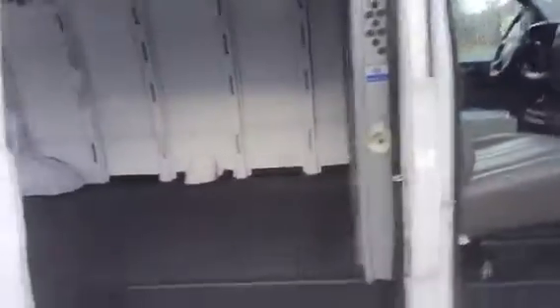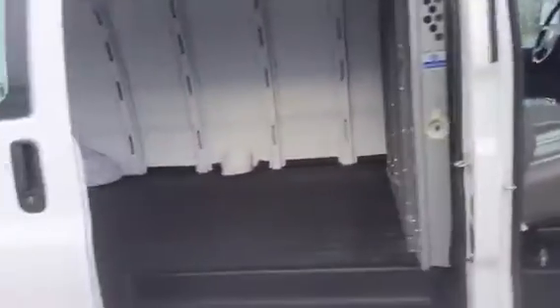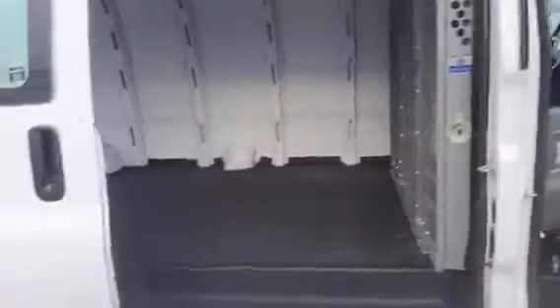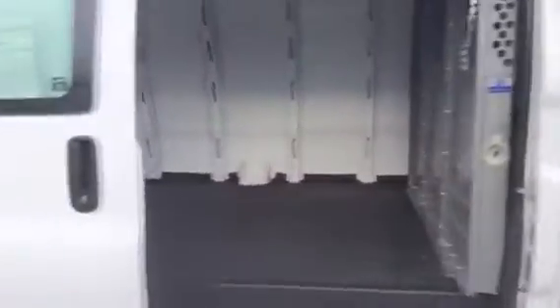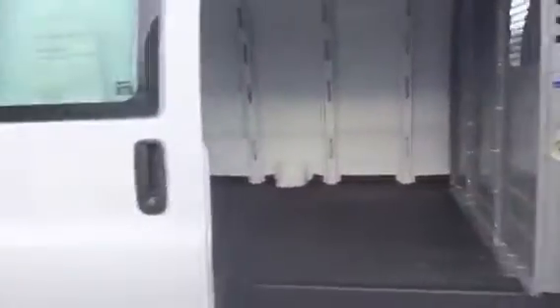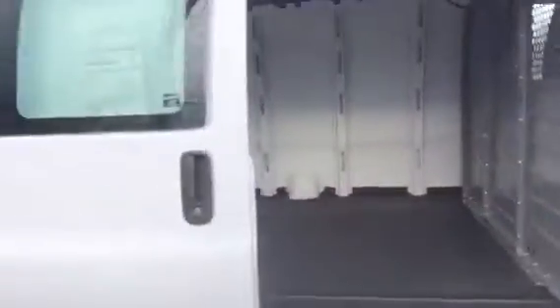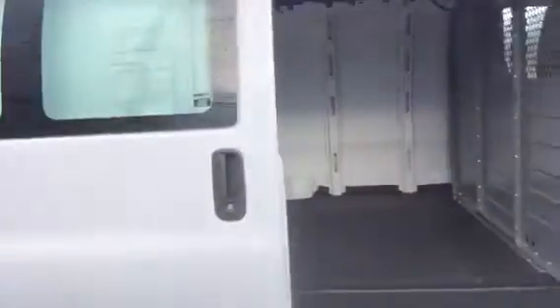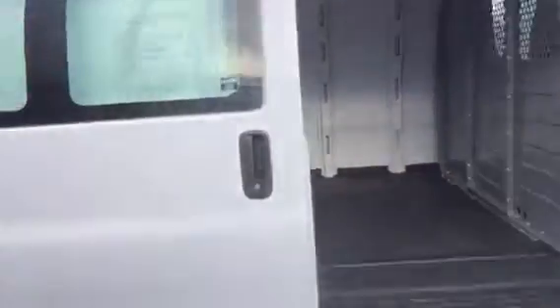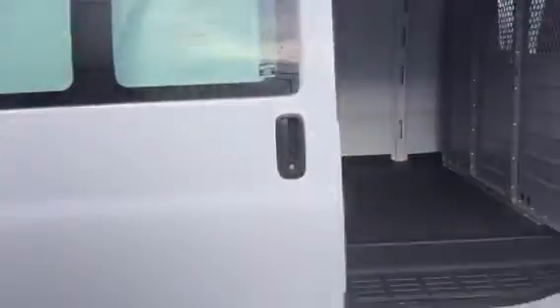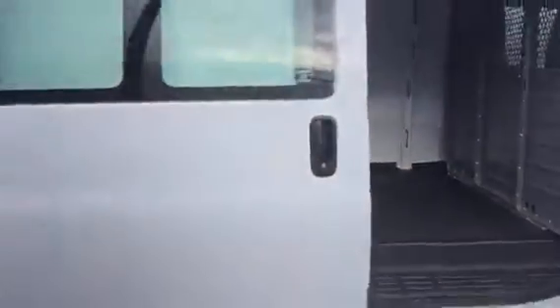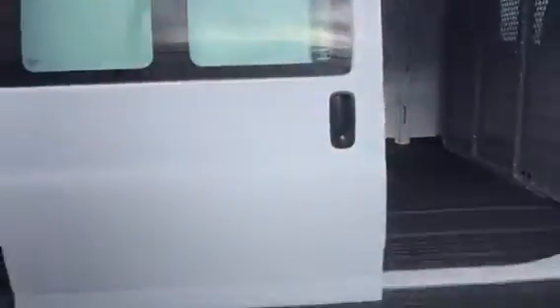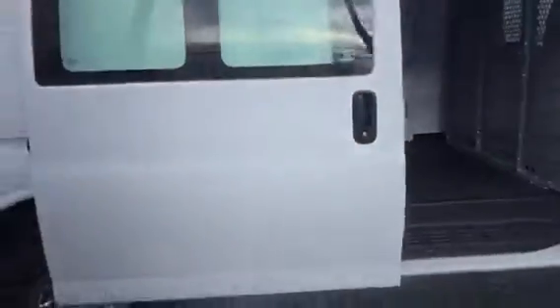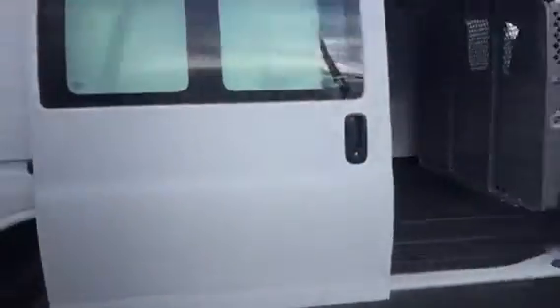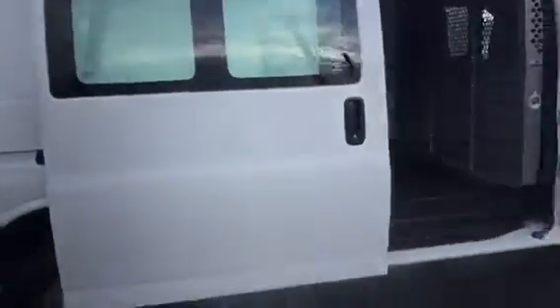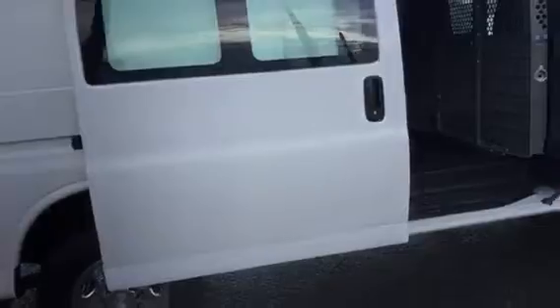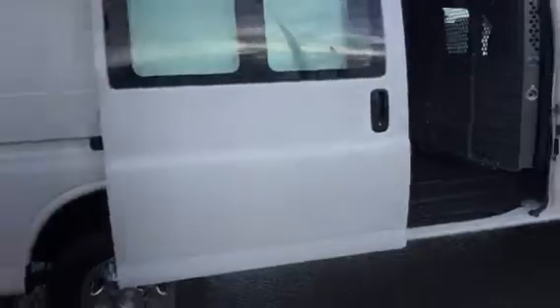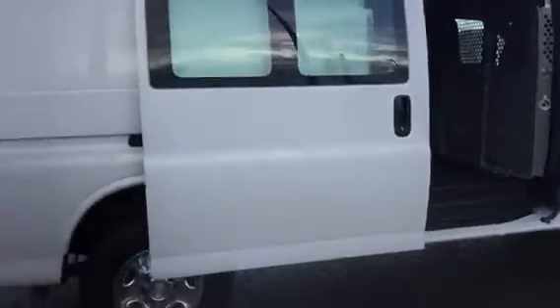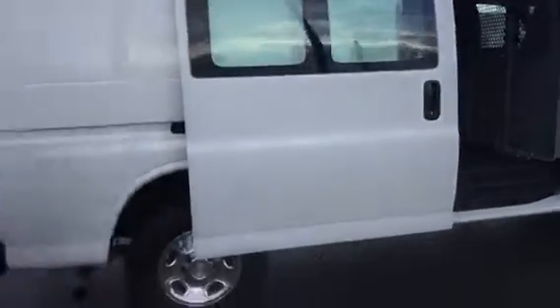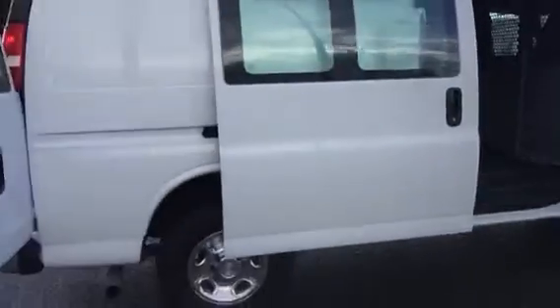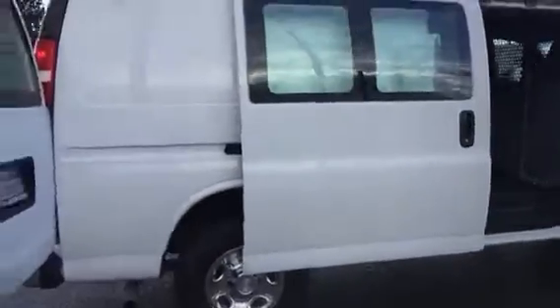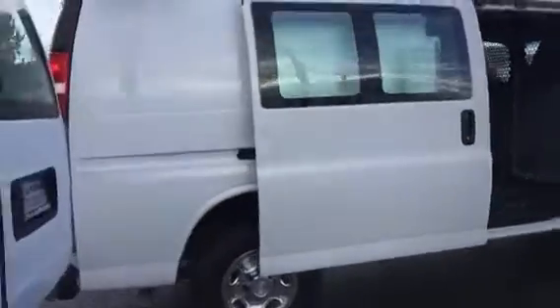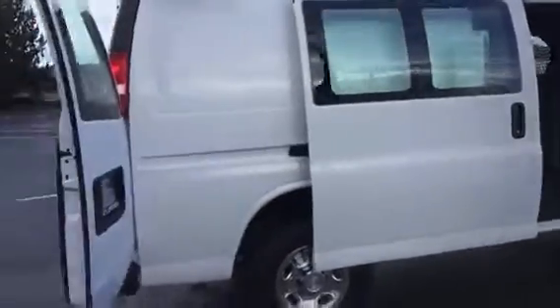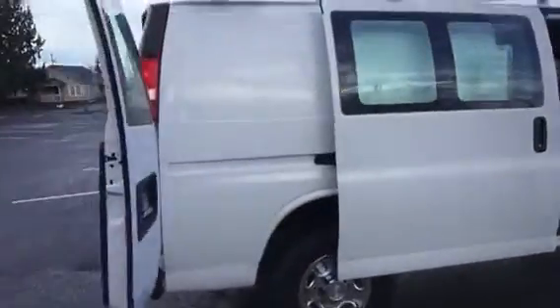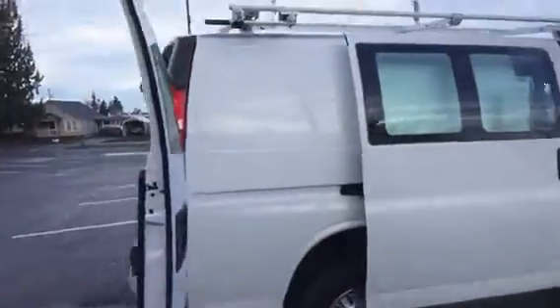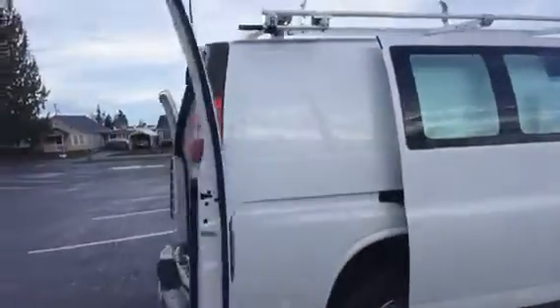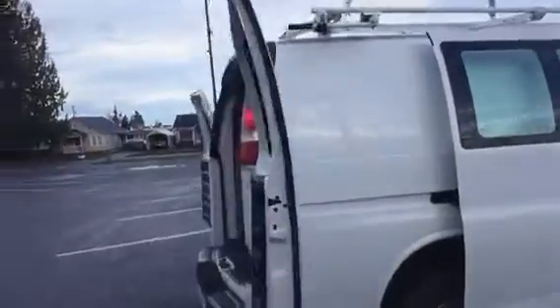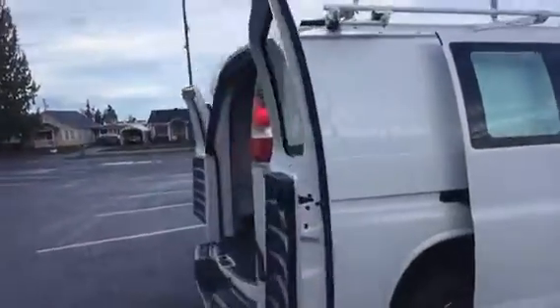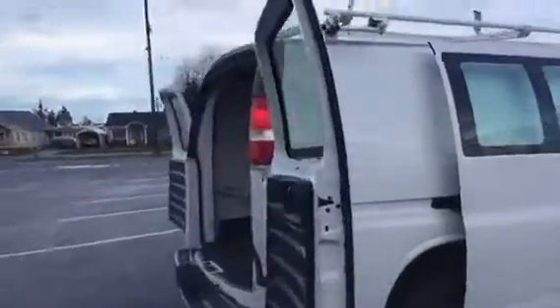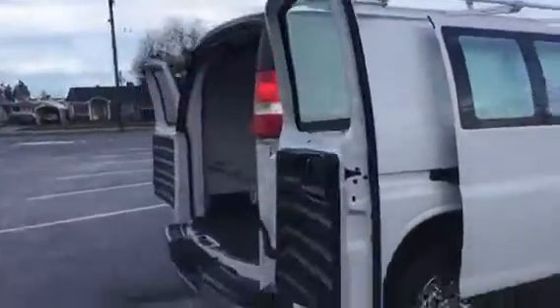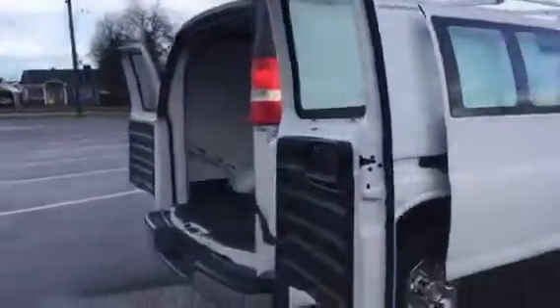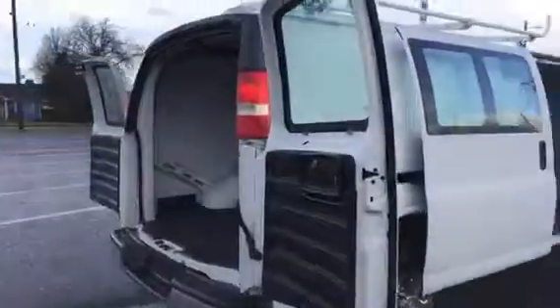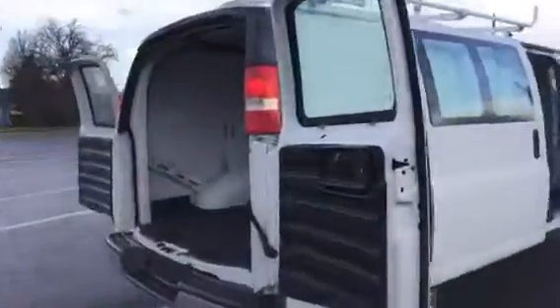You can see this is a very clean van, and it's an extended van too — it's got the long wheelbase on it. These are hard to find.